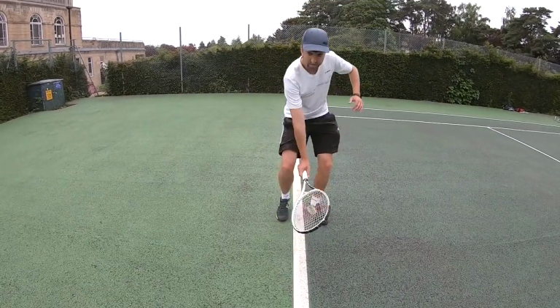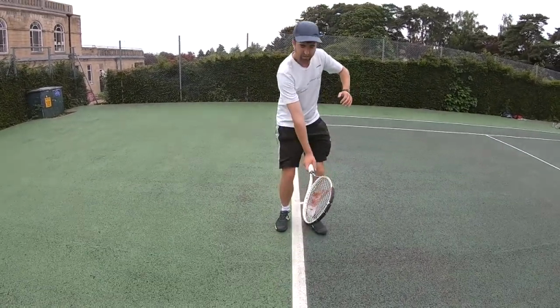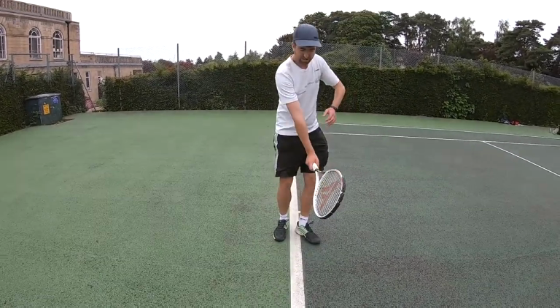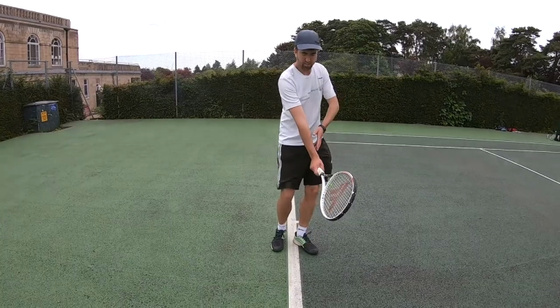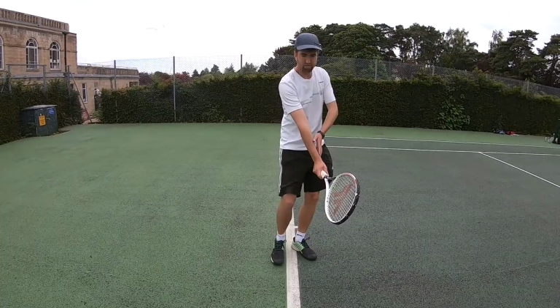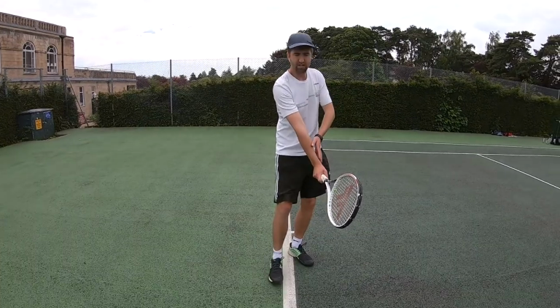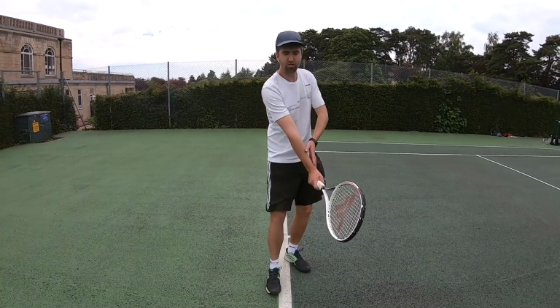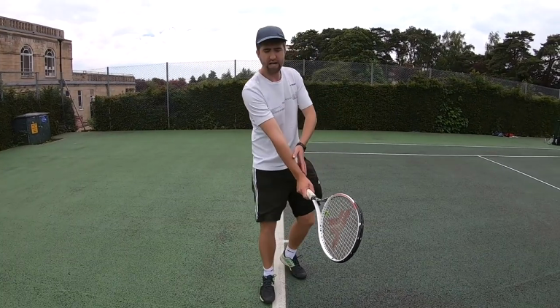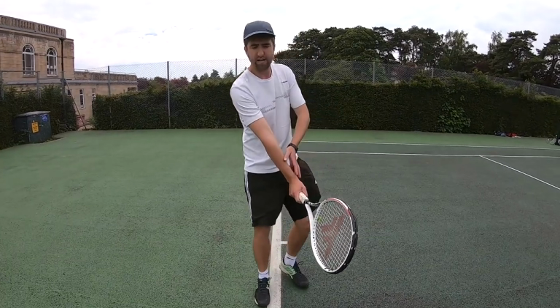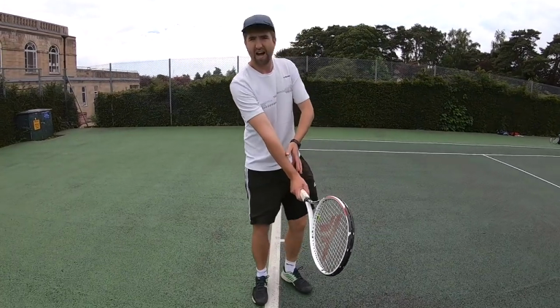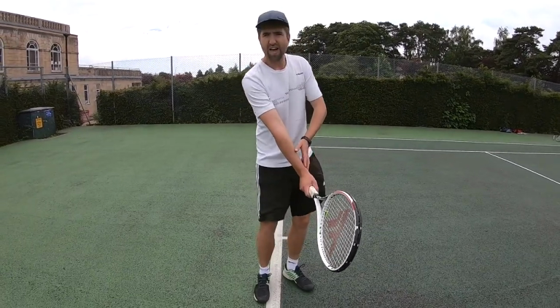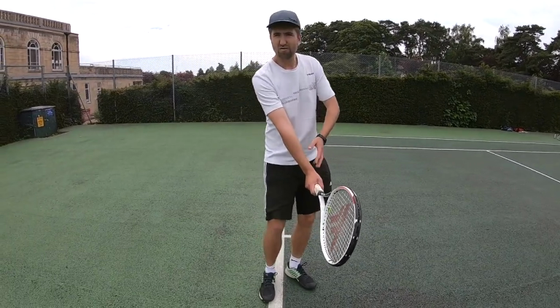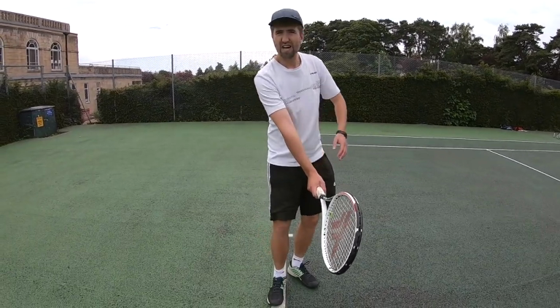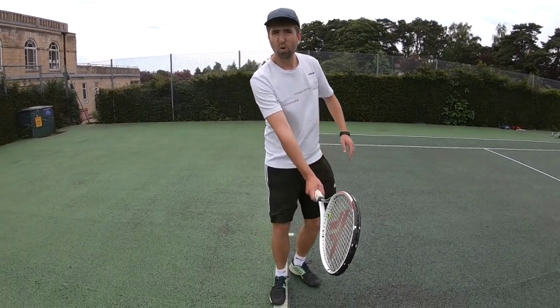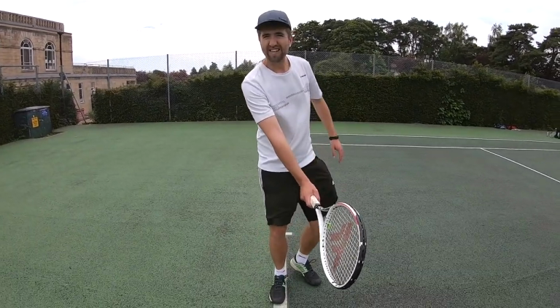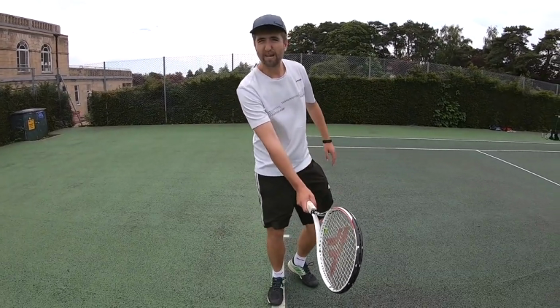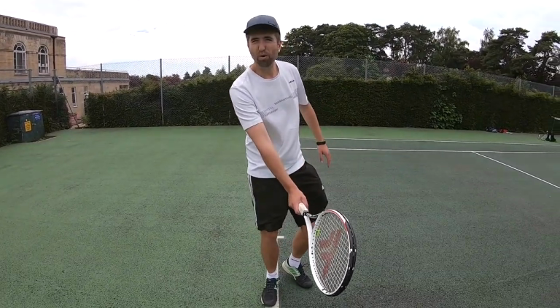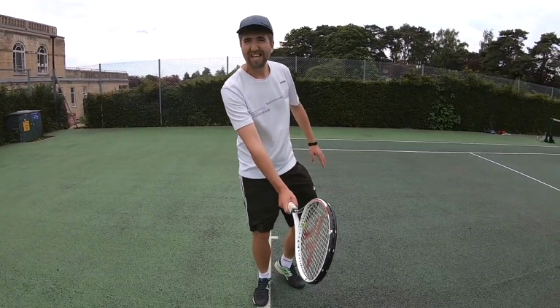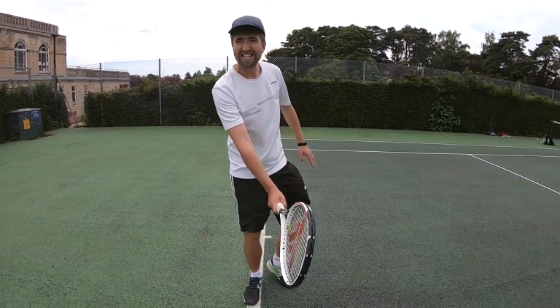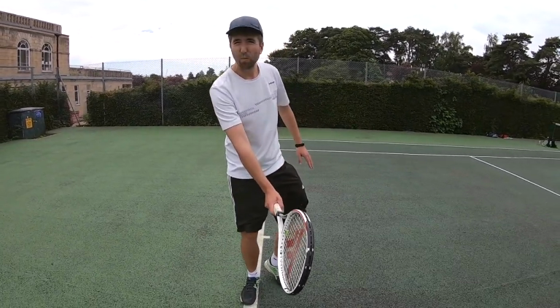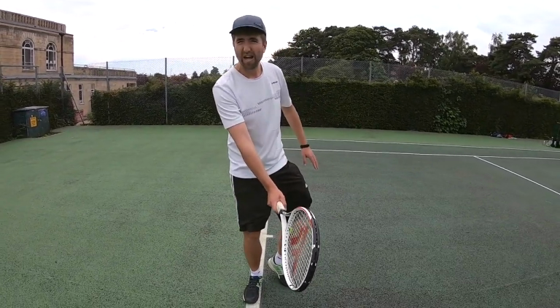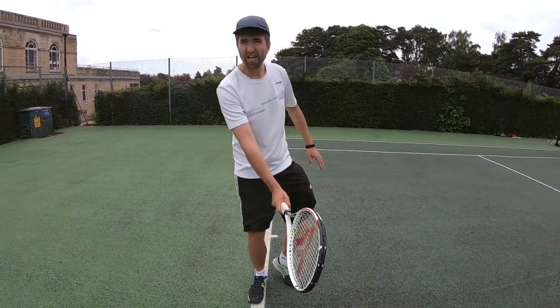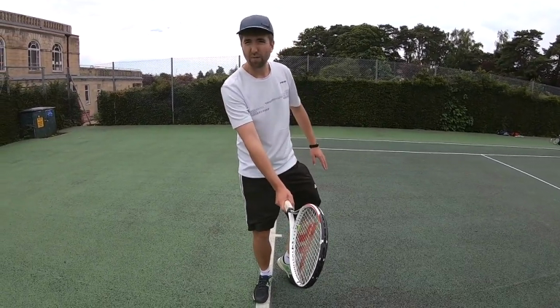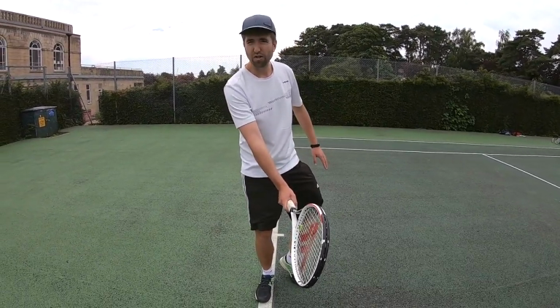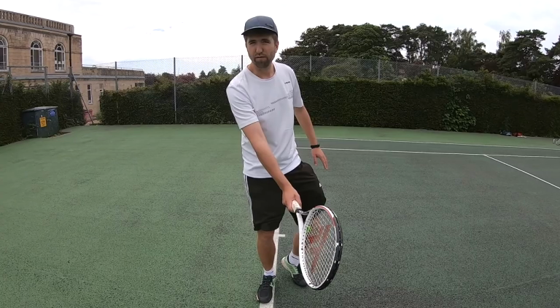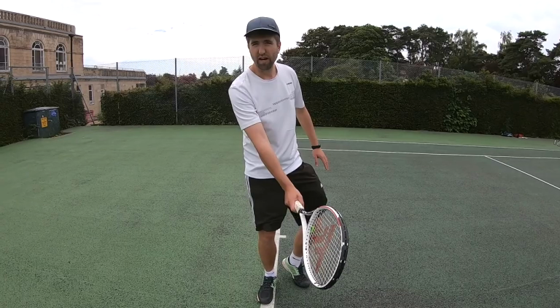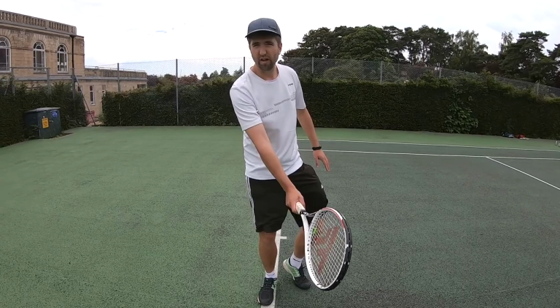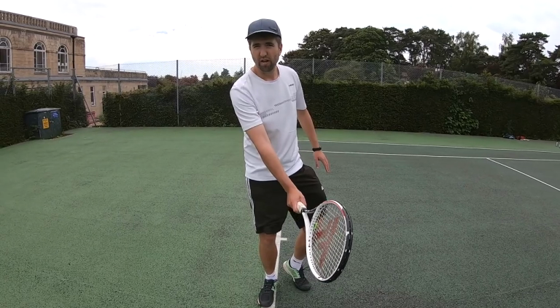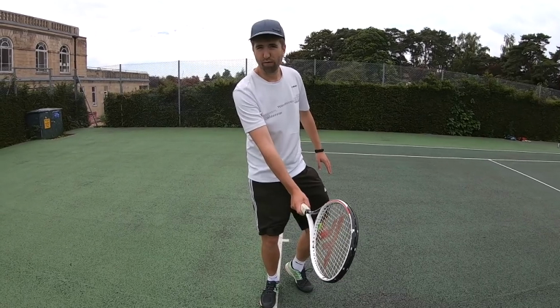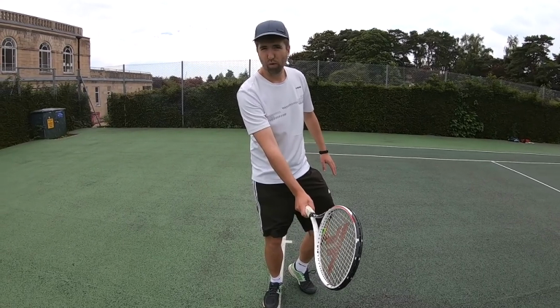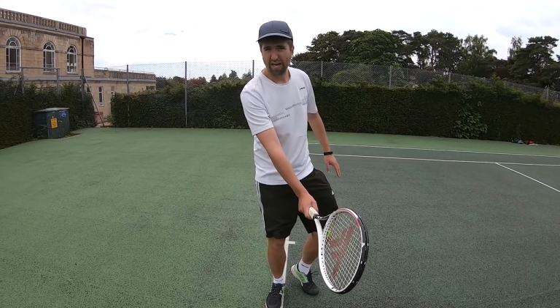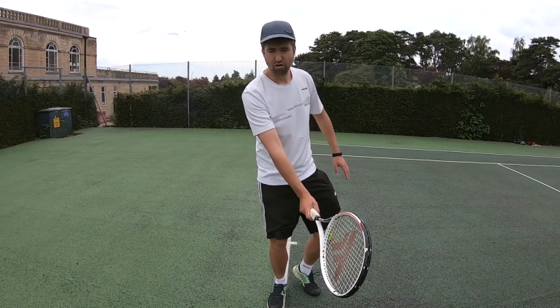Make sure my wrist is straight, and that is a really quick, simple, easy way in which you can find your forehand grip.